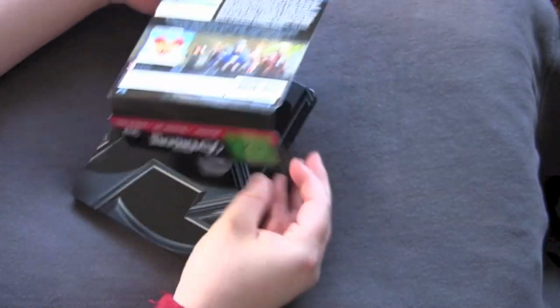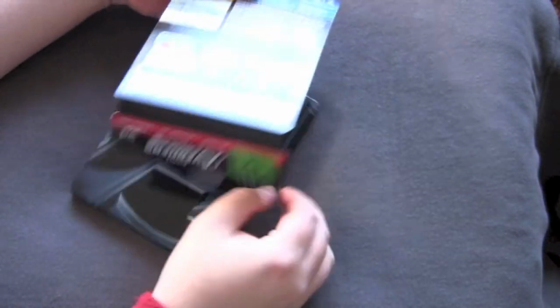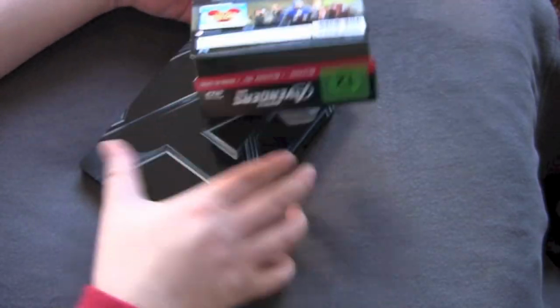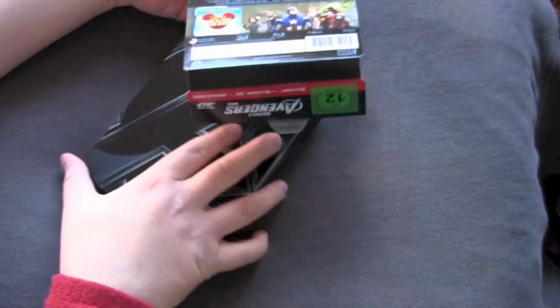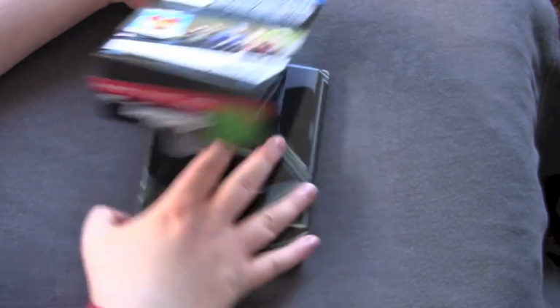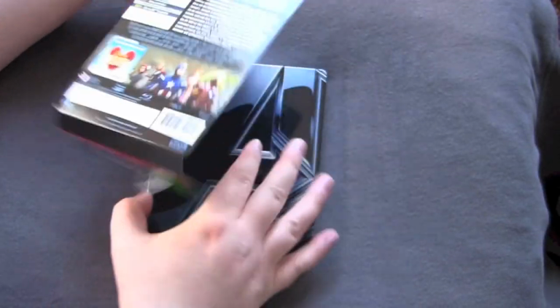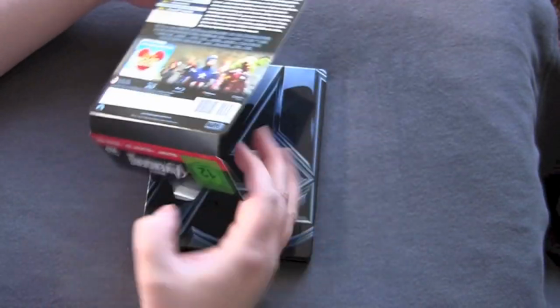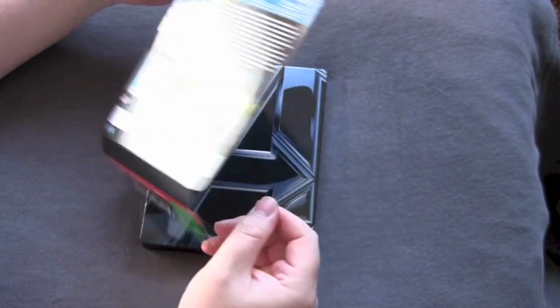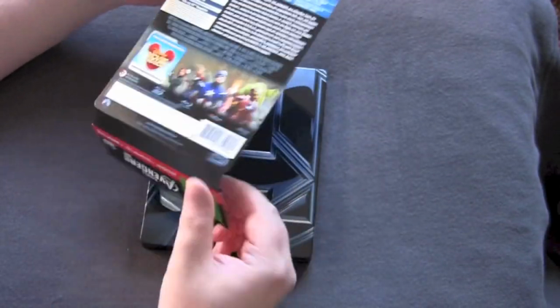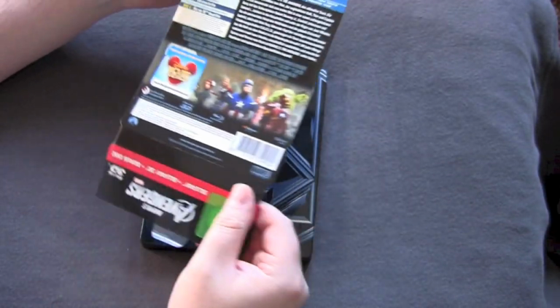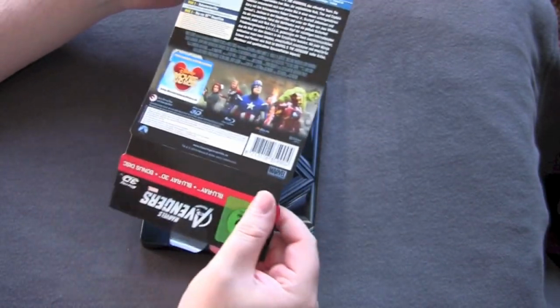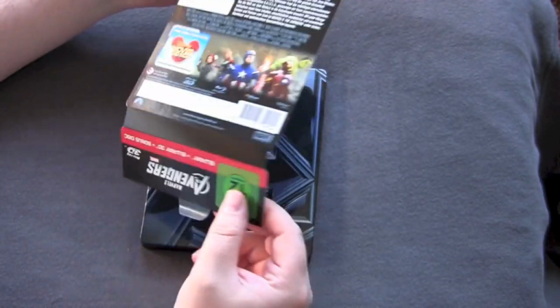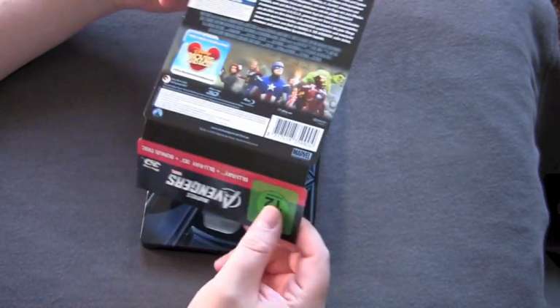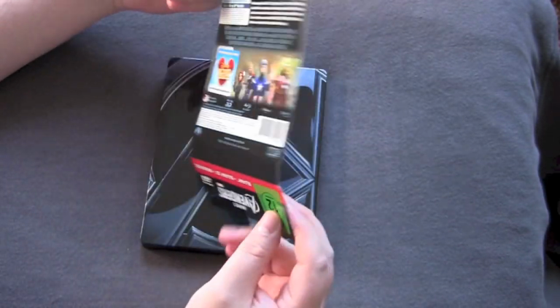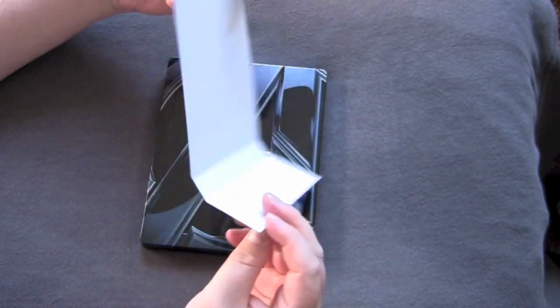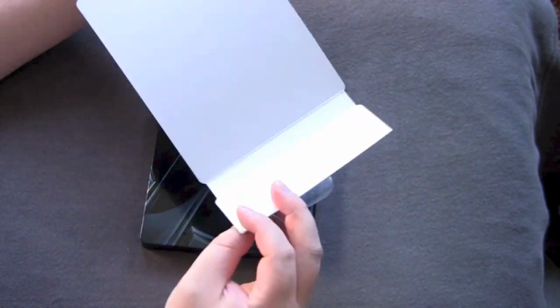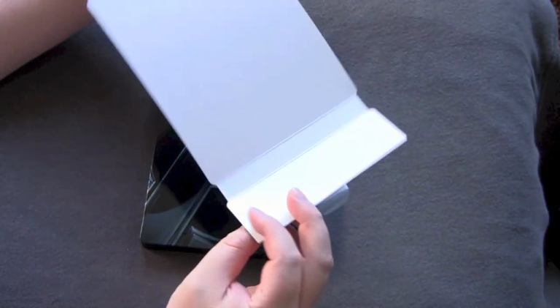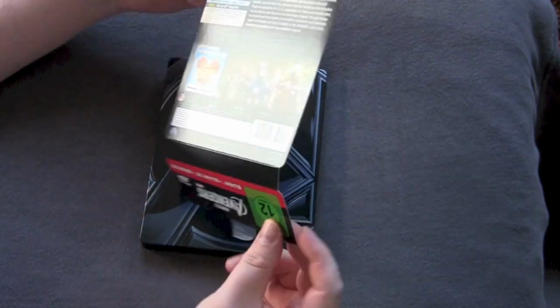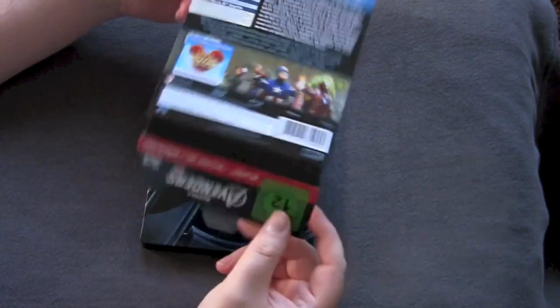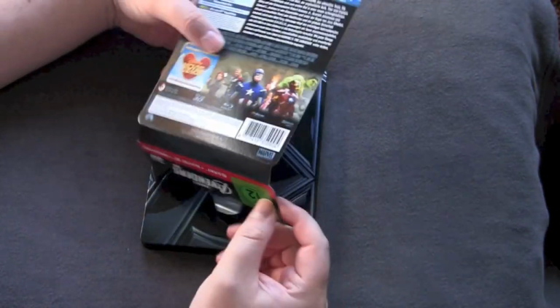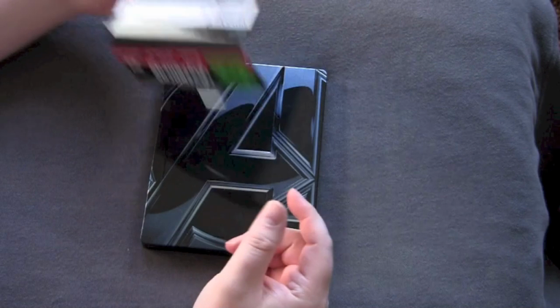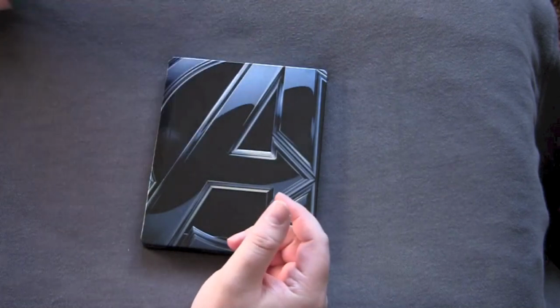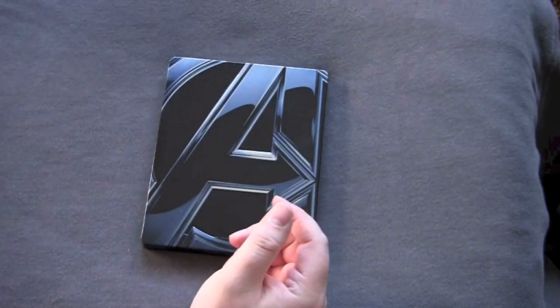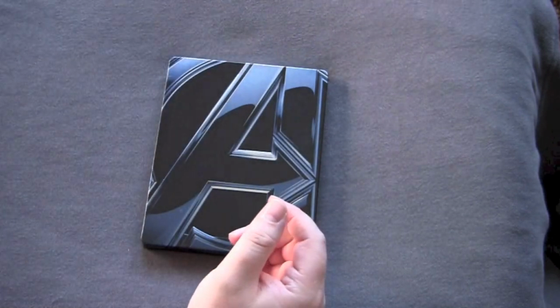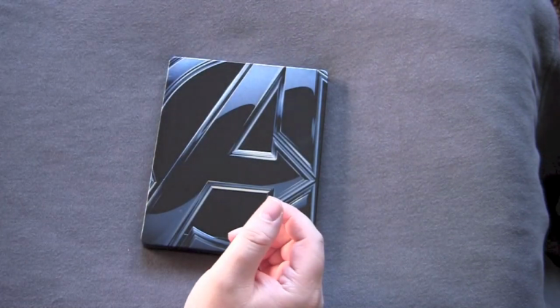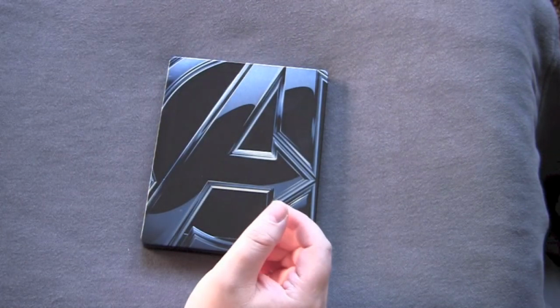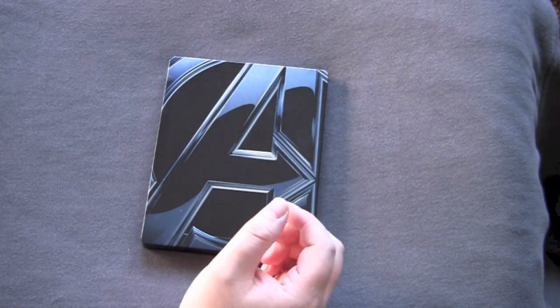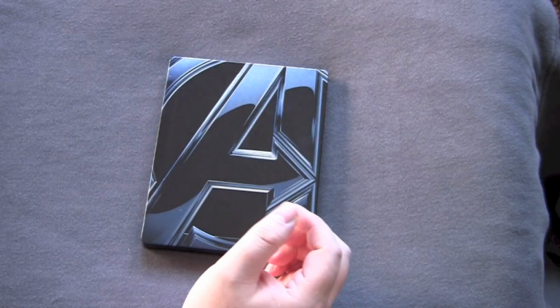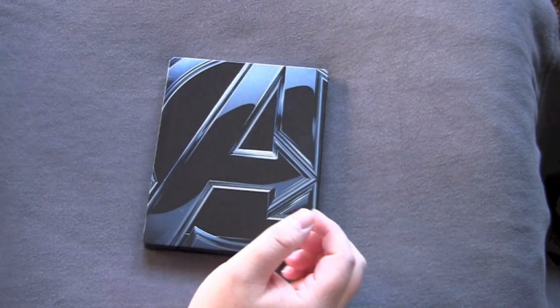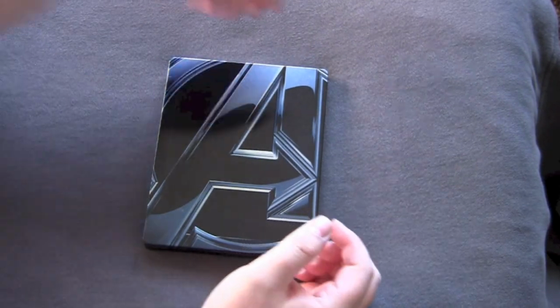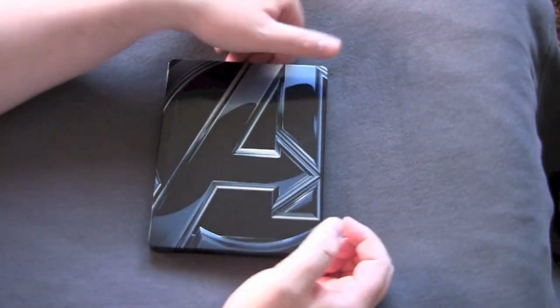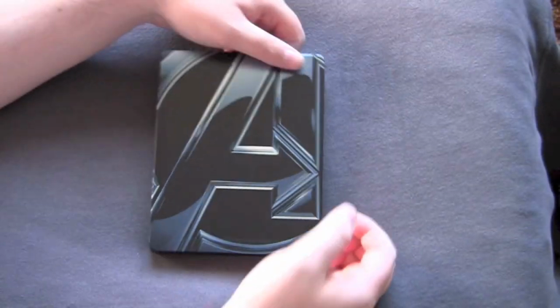Alright, got the shrink wrap off. Got the little cardboard shit off. Here we go.